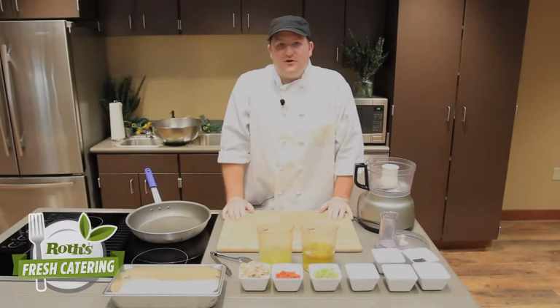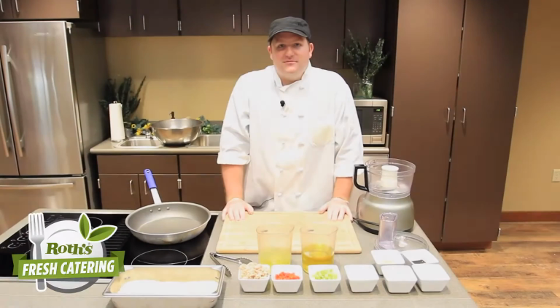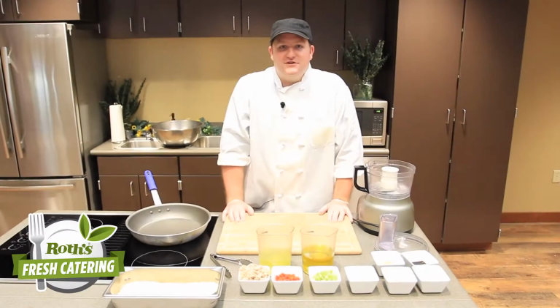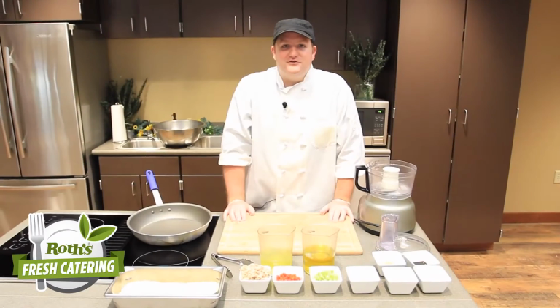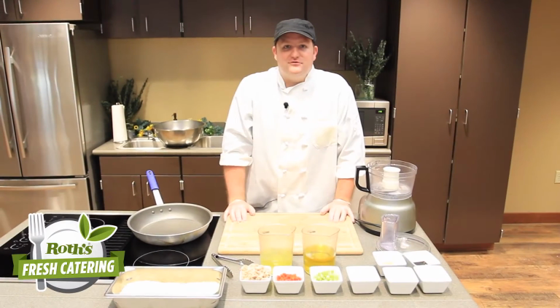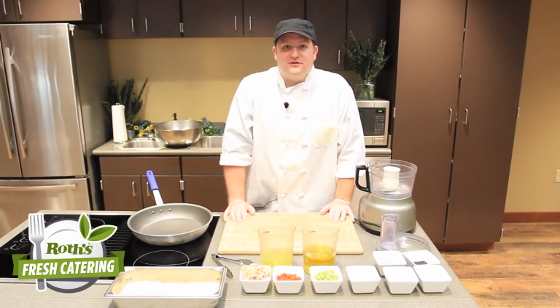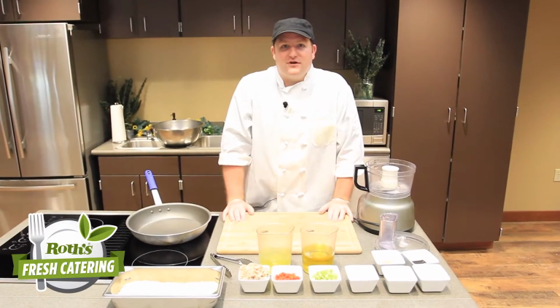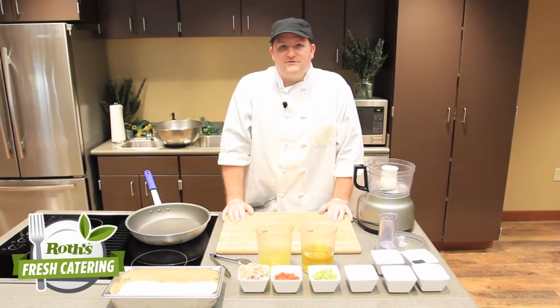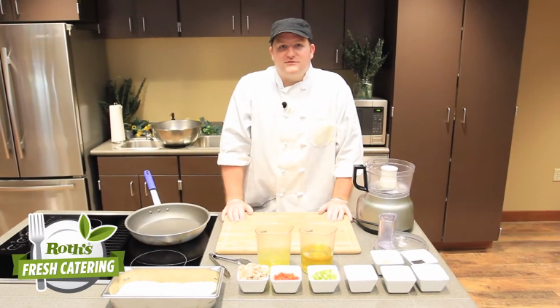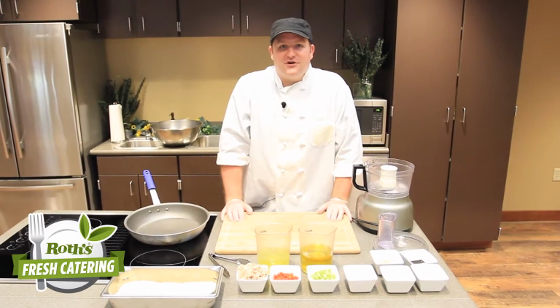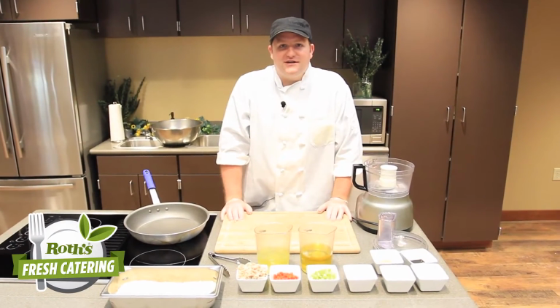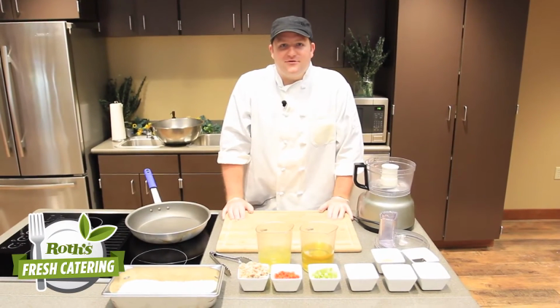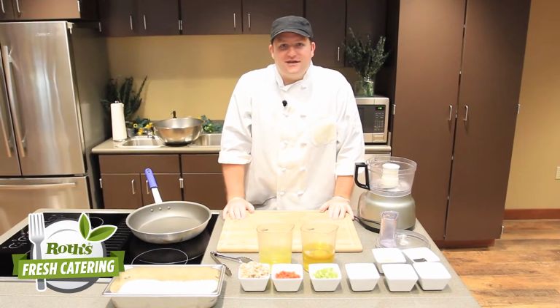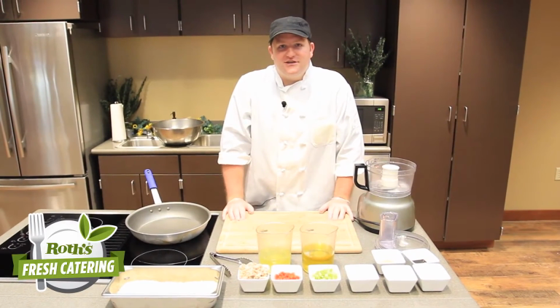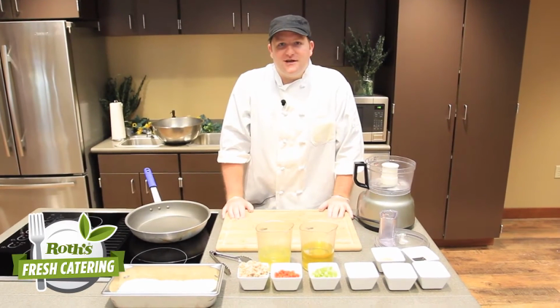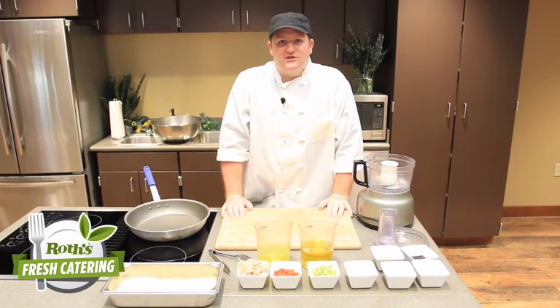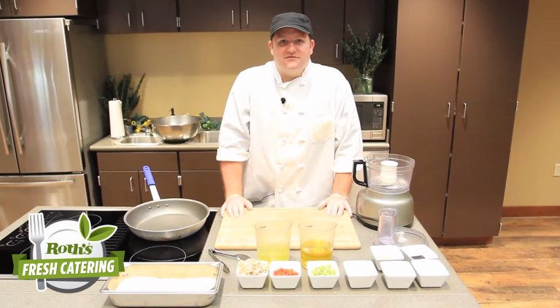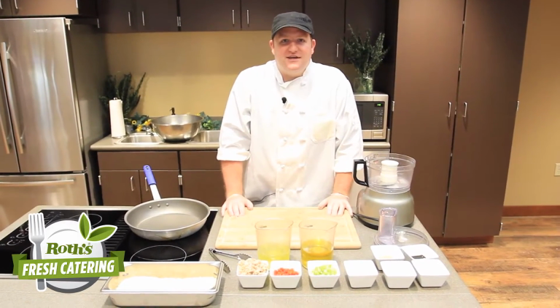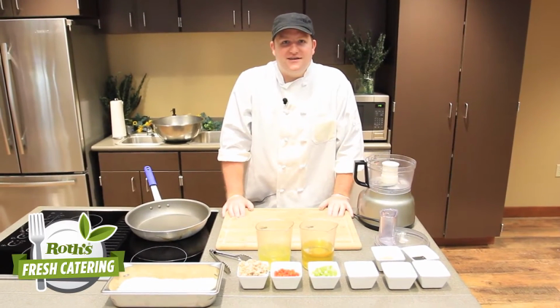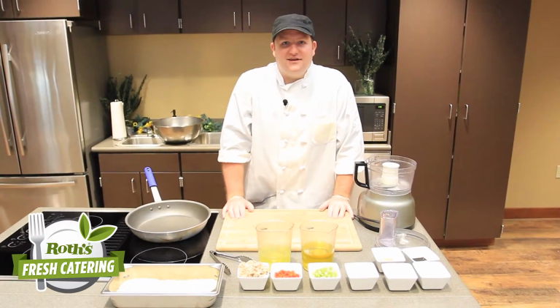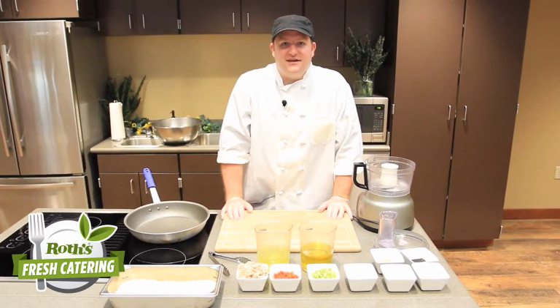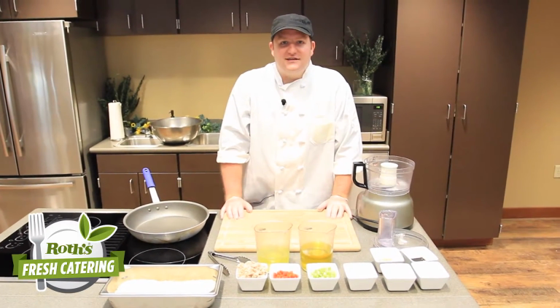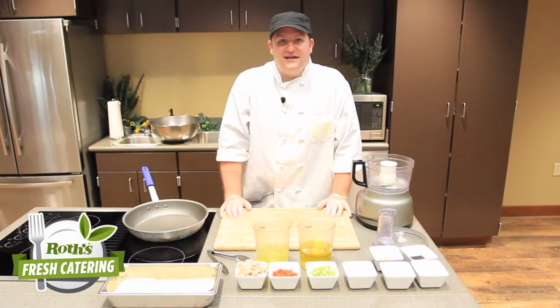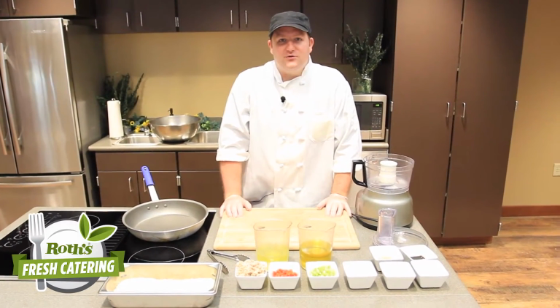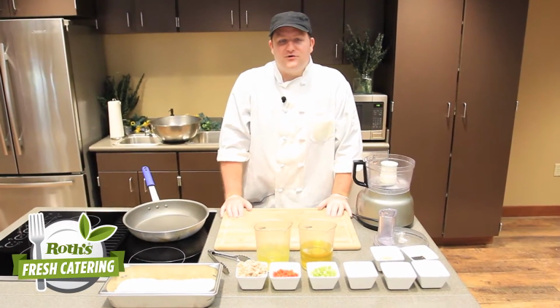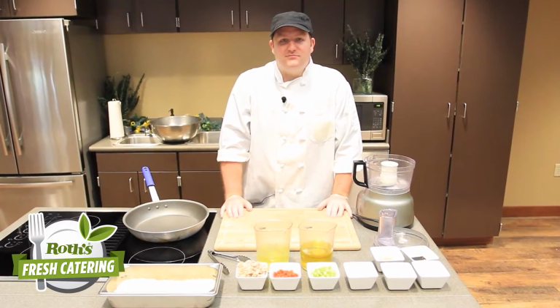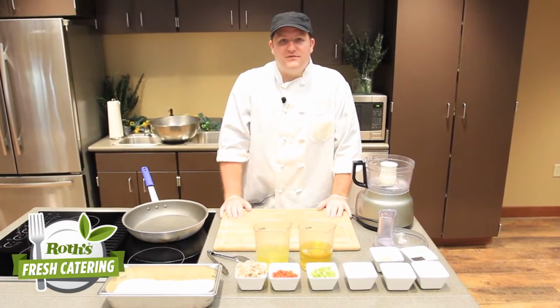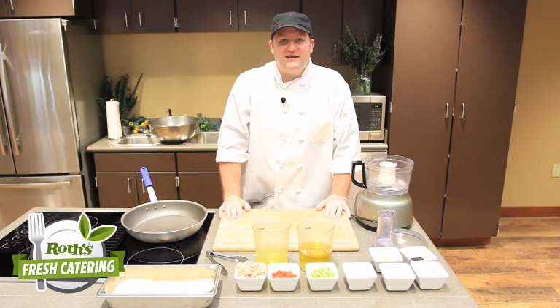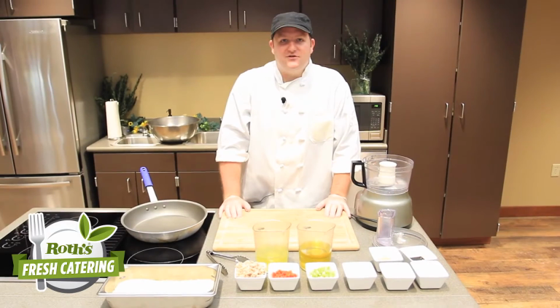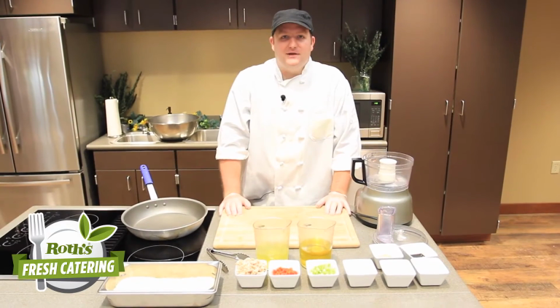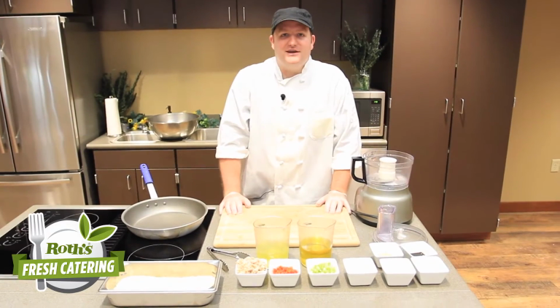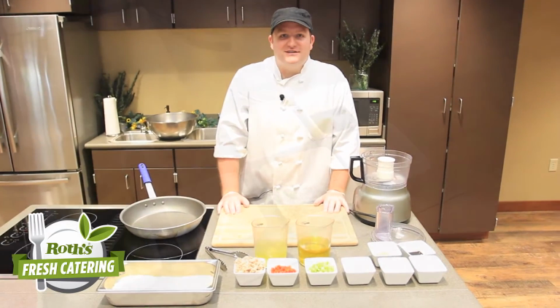Welcome to the Ross Fresh Market Demo Kitchen. I'm Chef Dave, and today we're going to be making crab cakes.